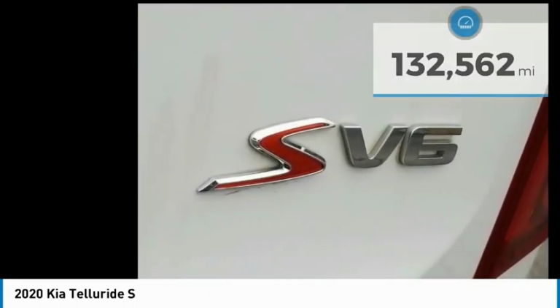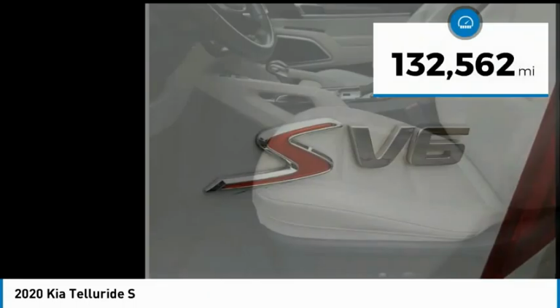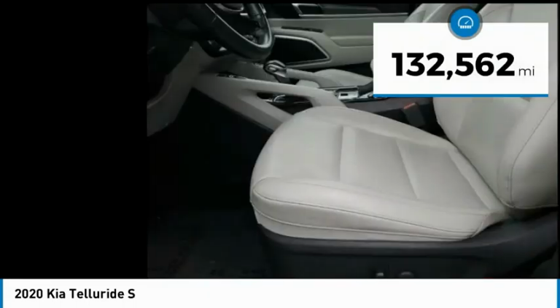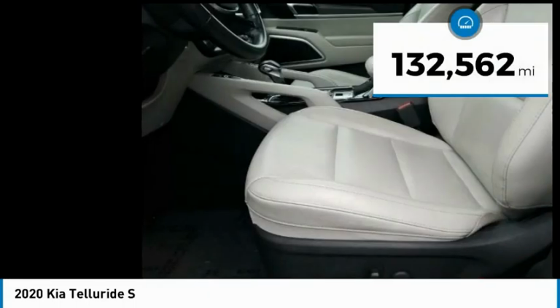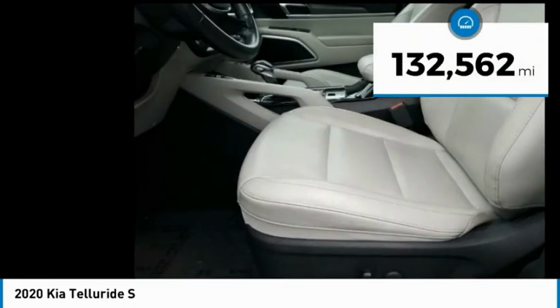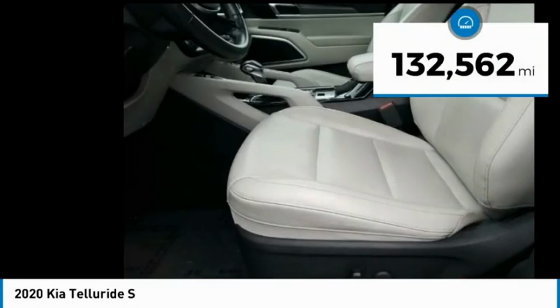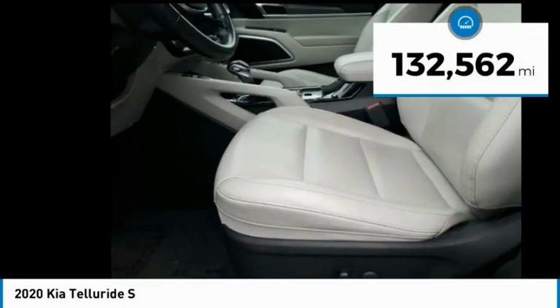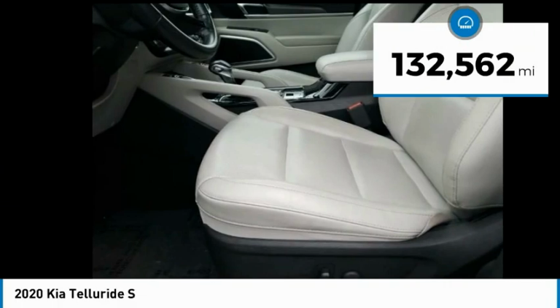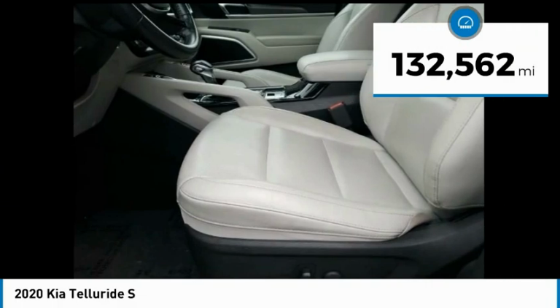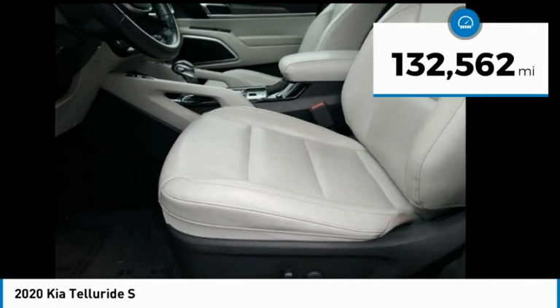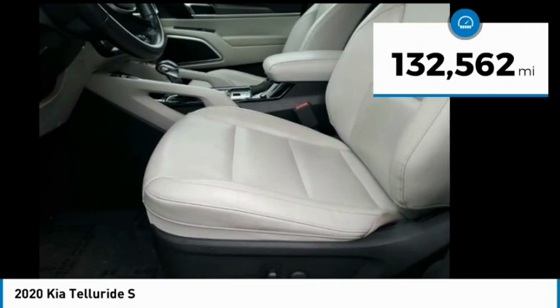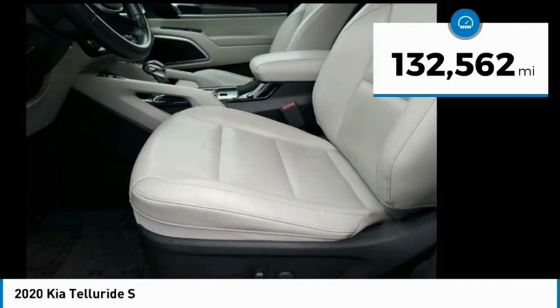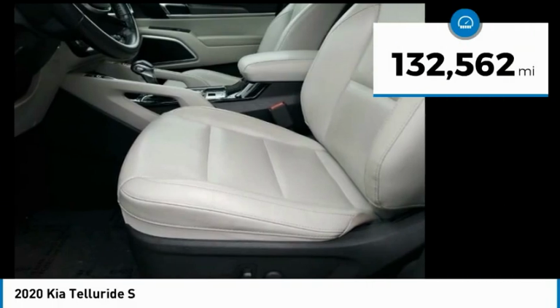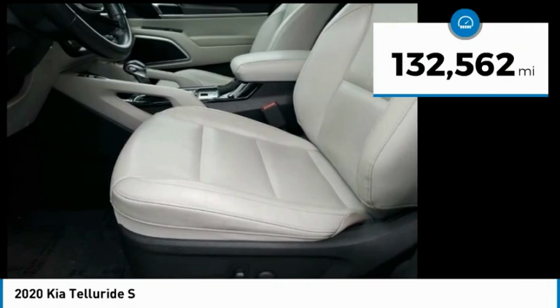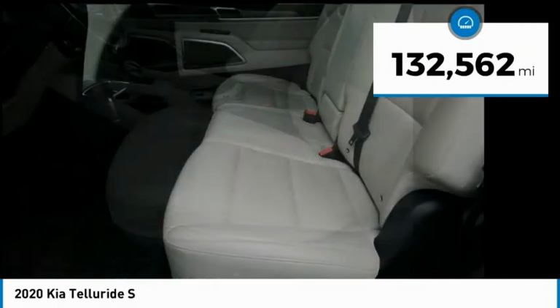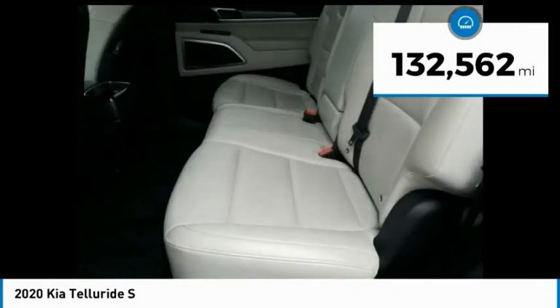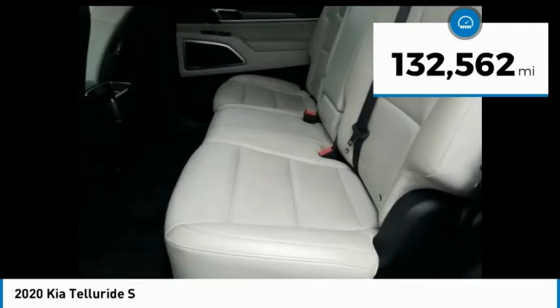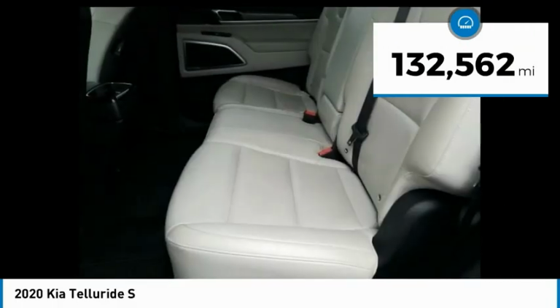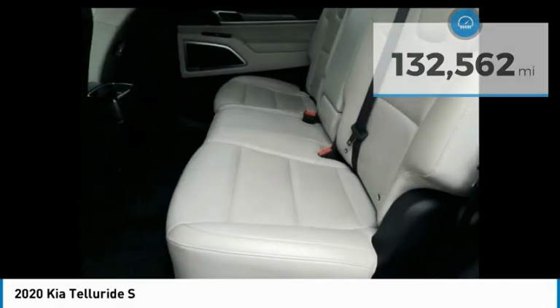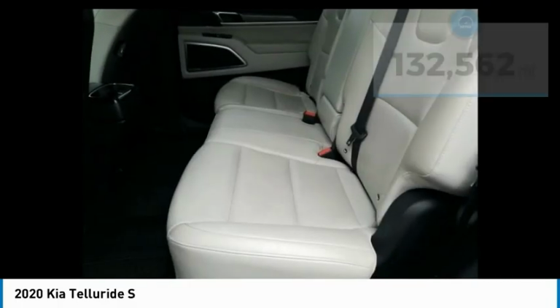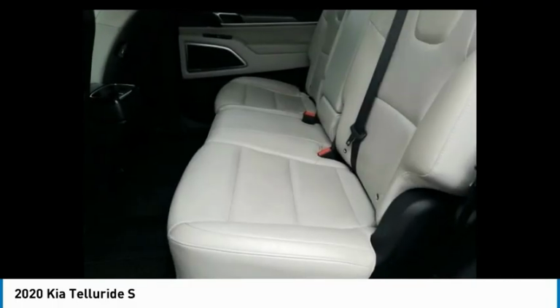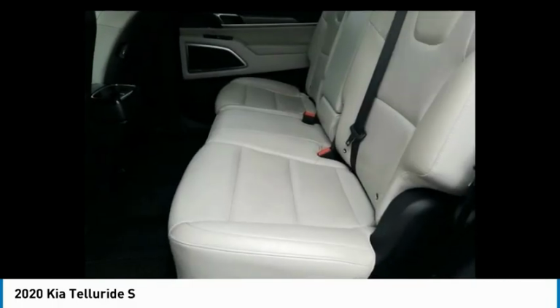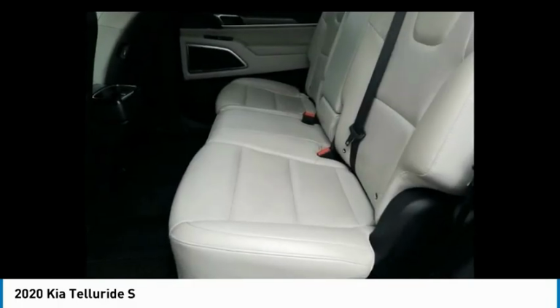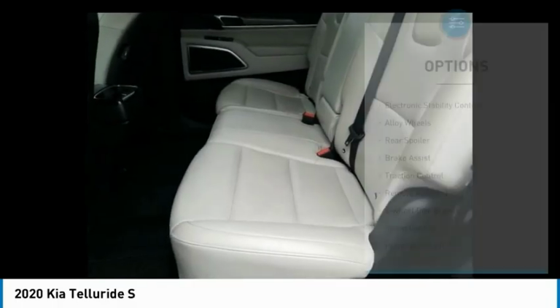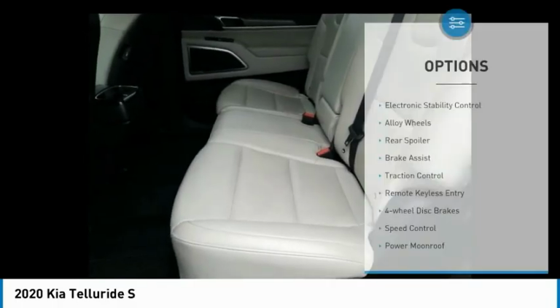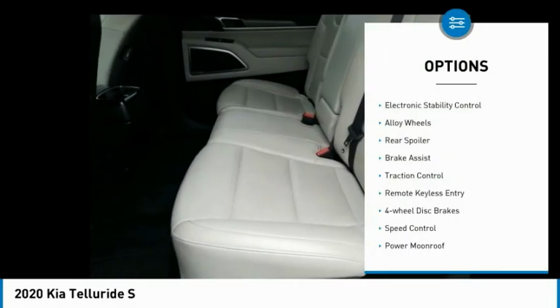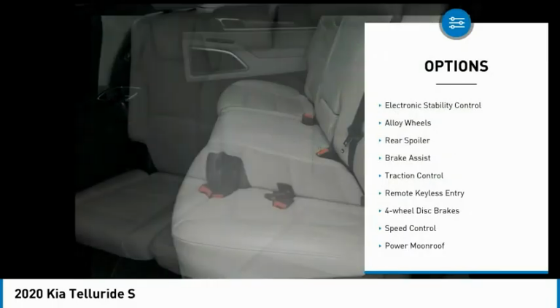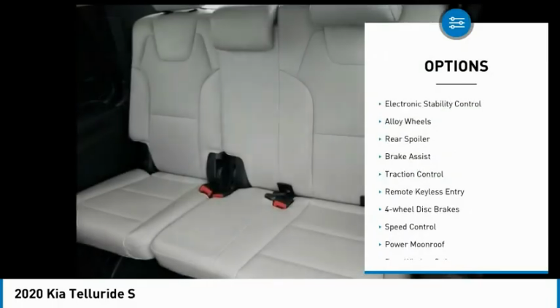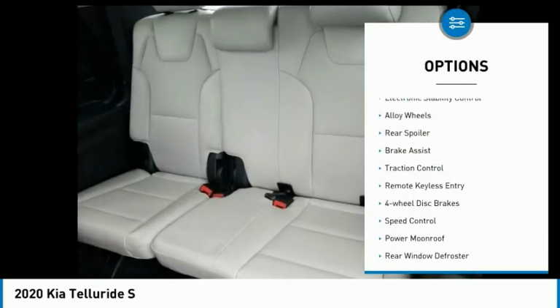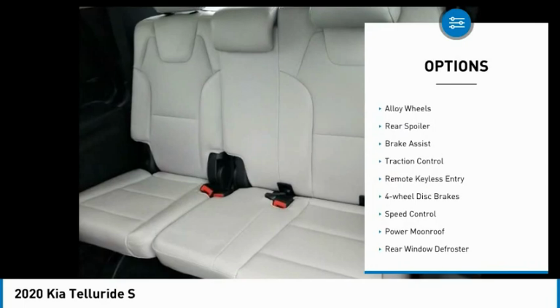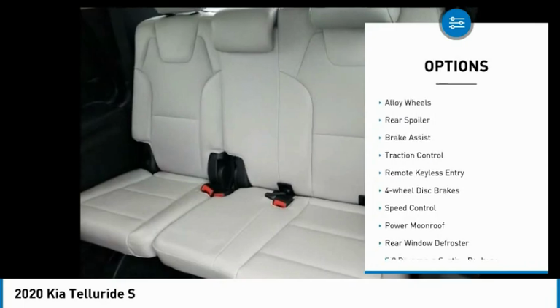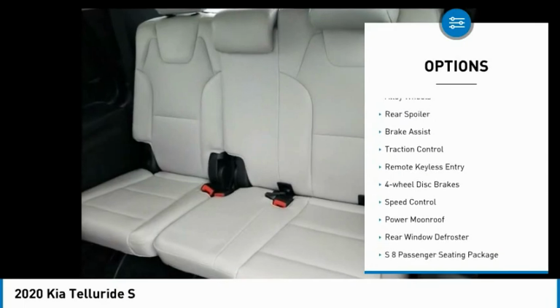This vehicle has less than 135,000 miles. Here are some of this vehicle's great options: electronic stability control,